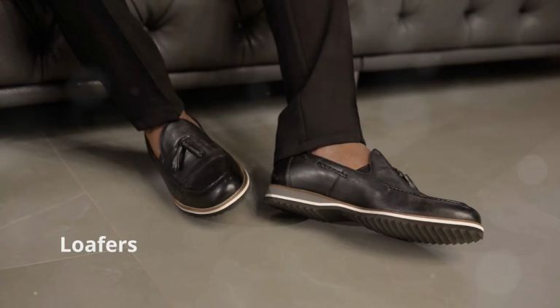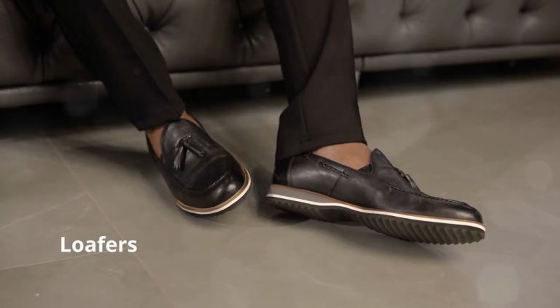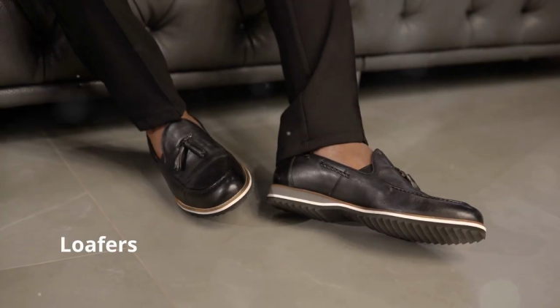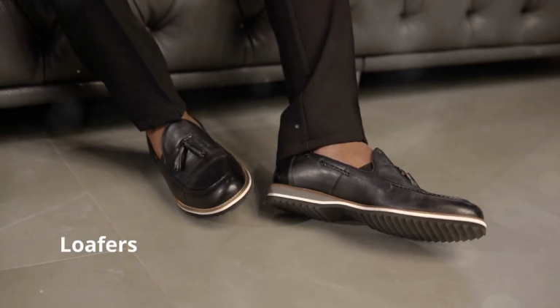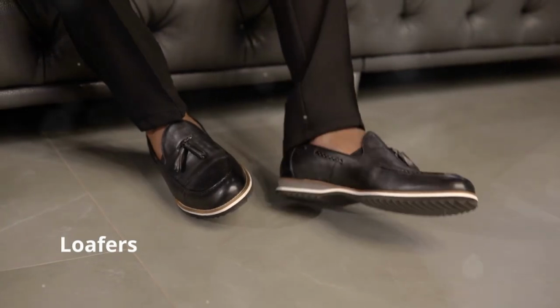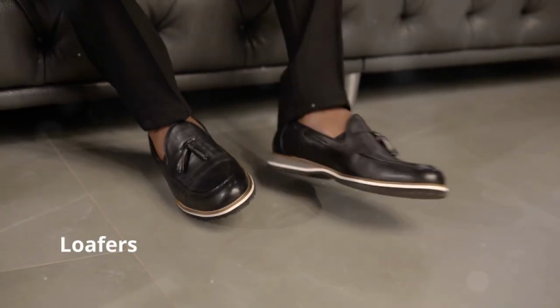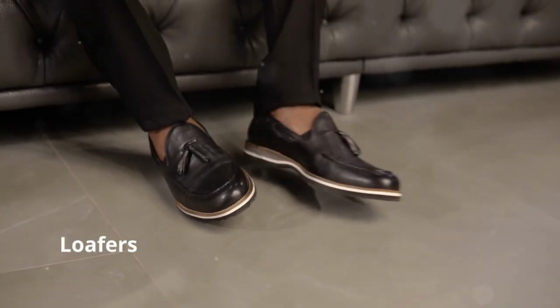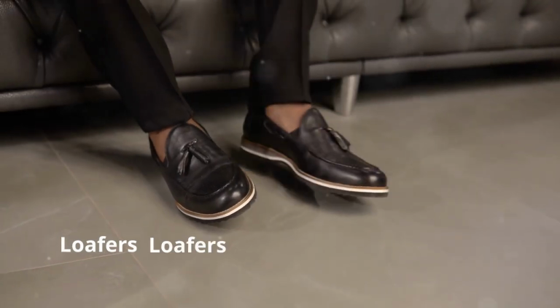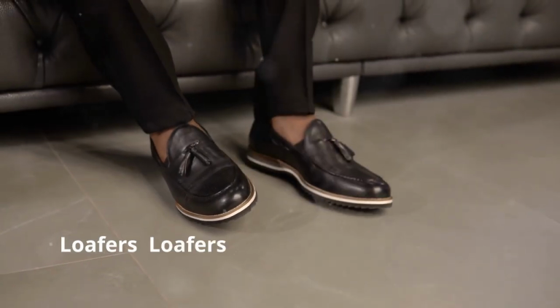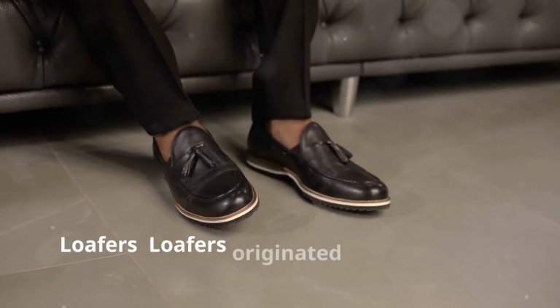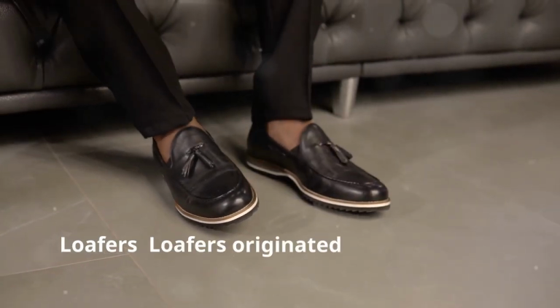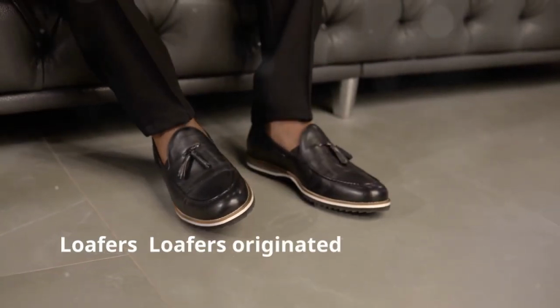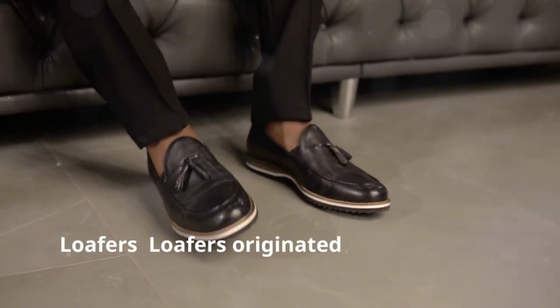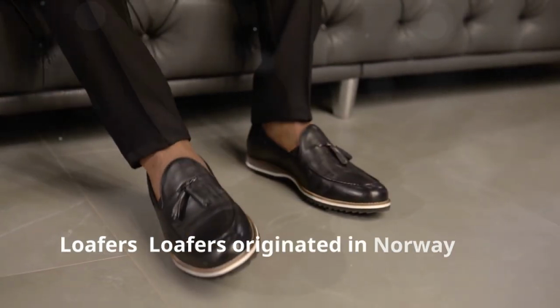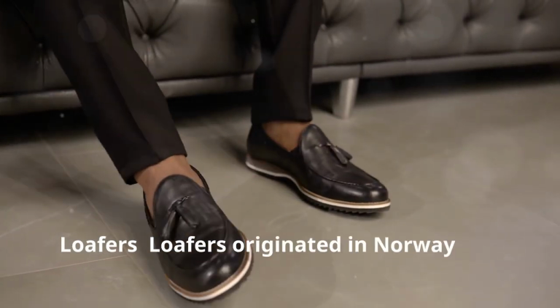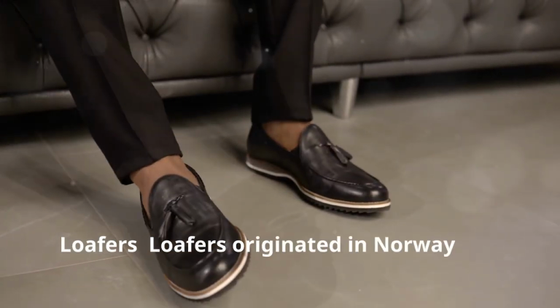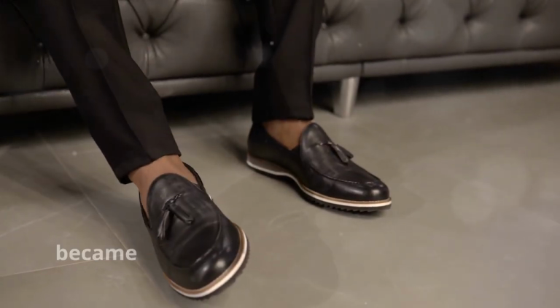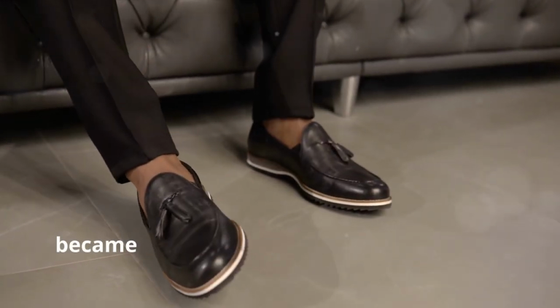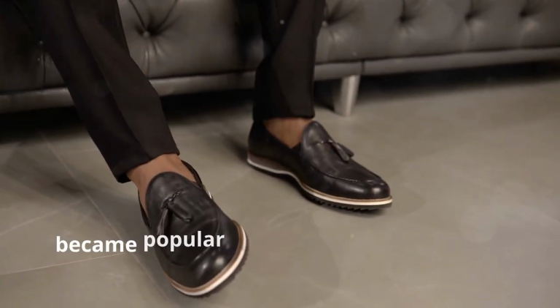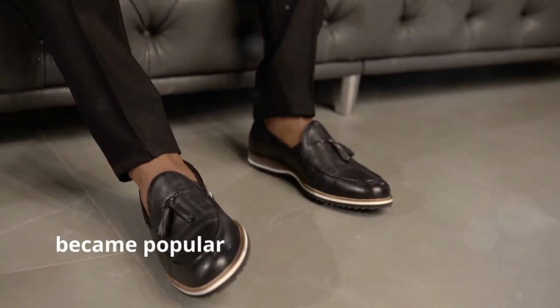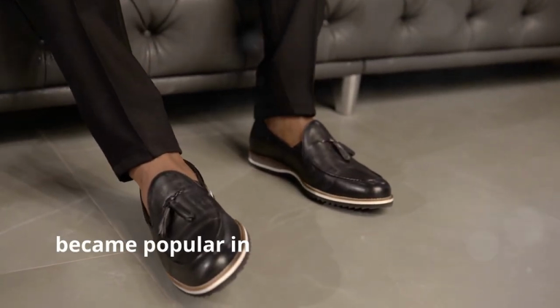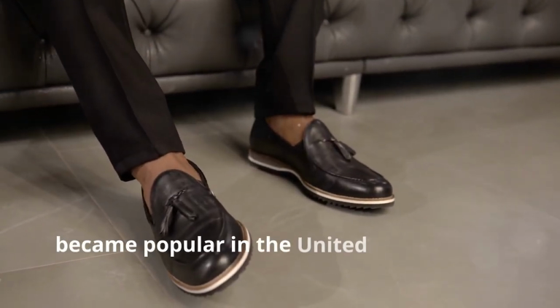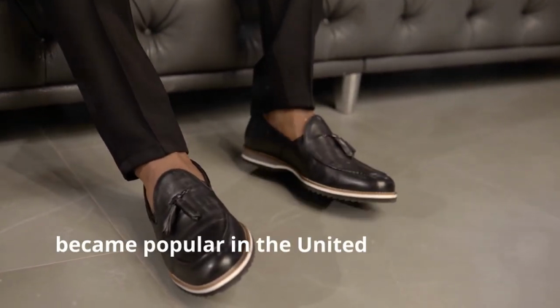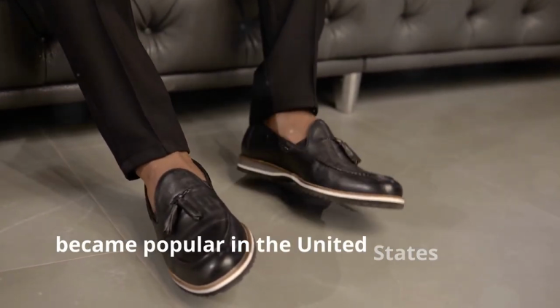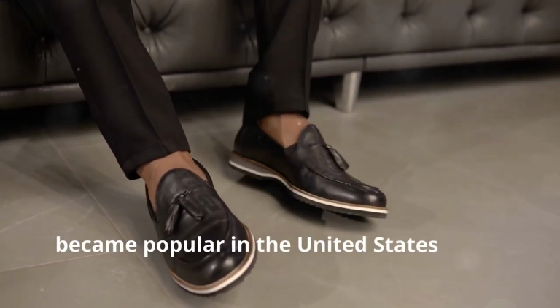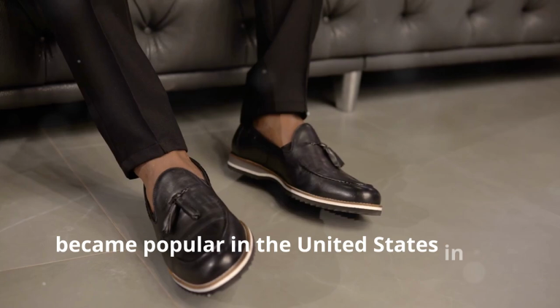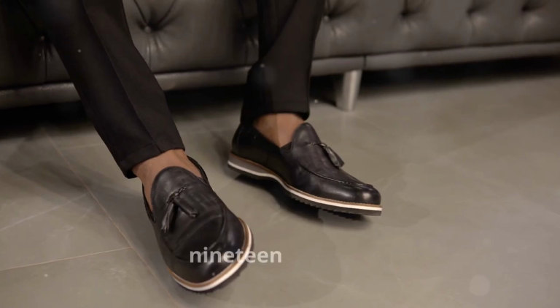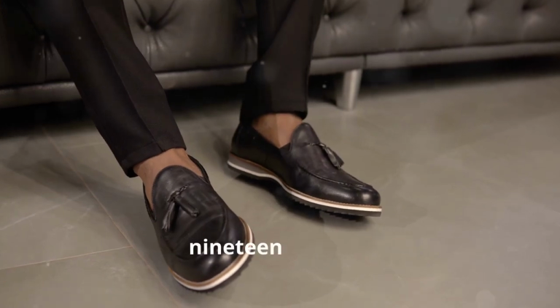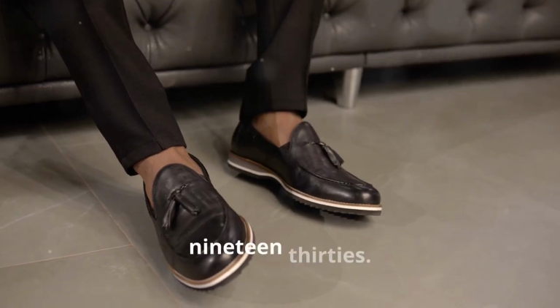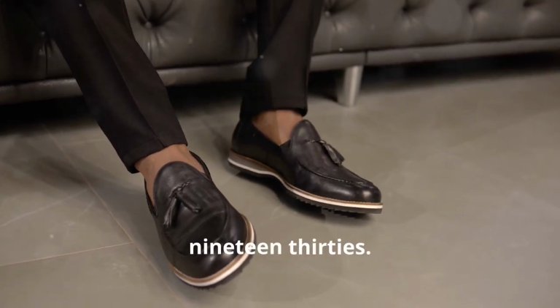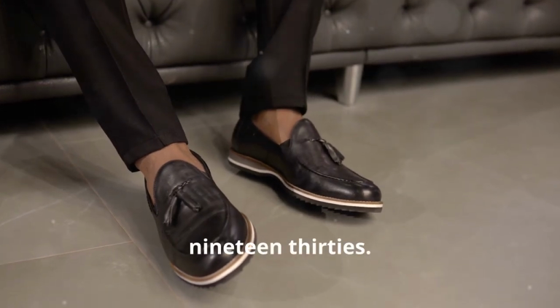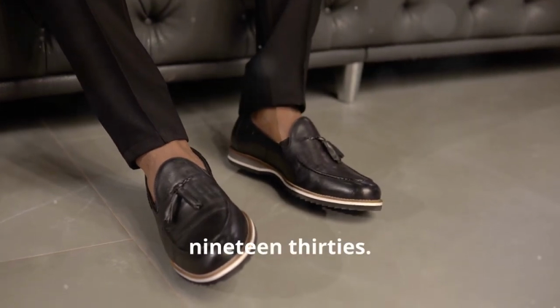5. Loafers. Loafers originated in Norway and became popular in the United States in the 1930s.